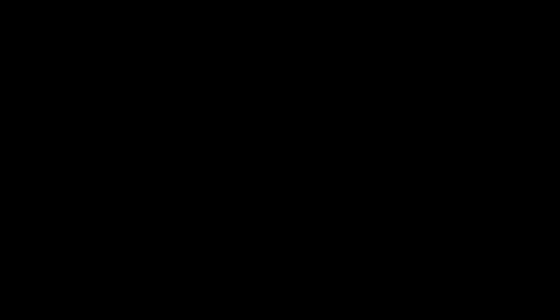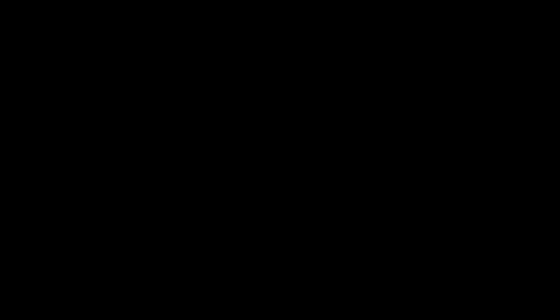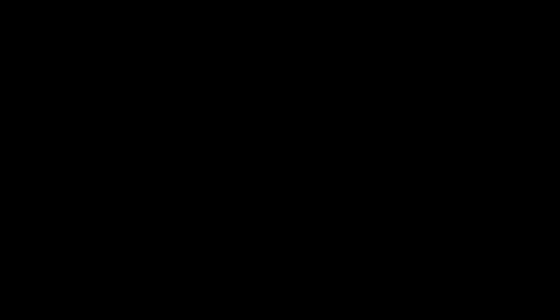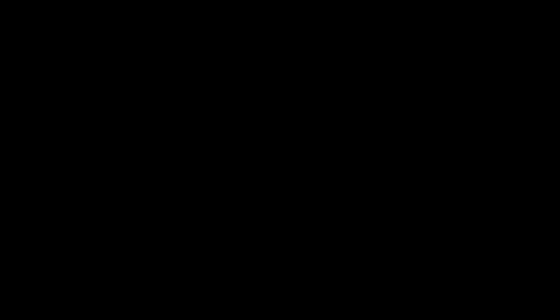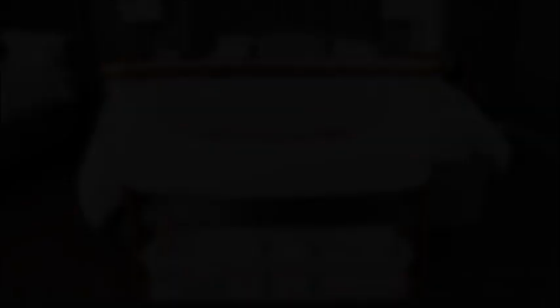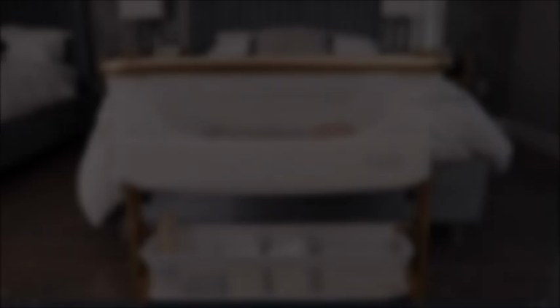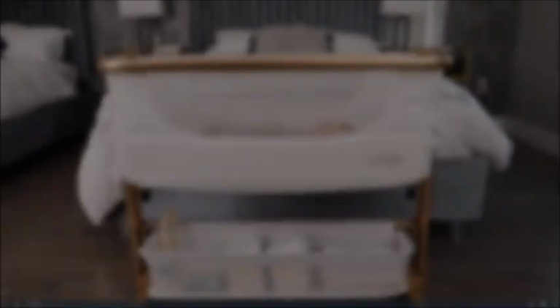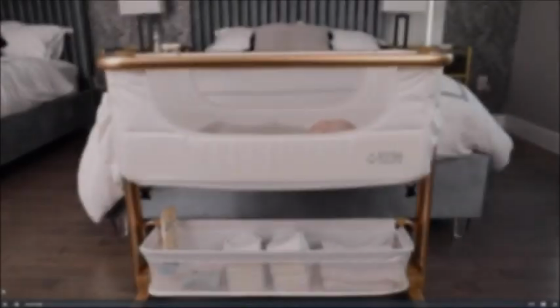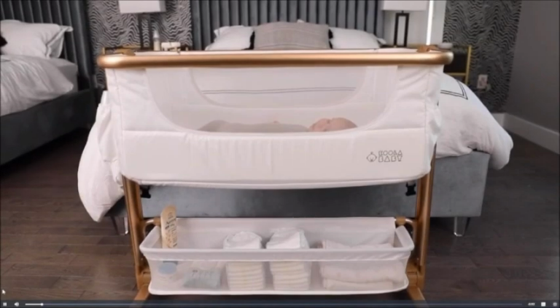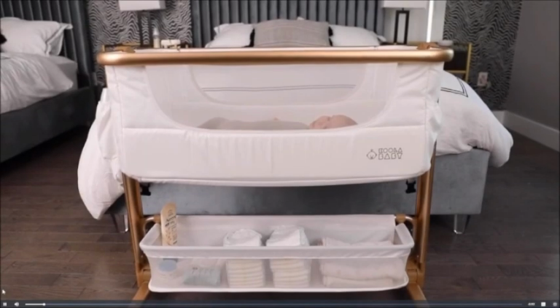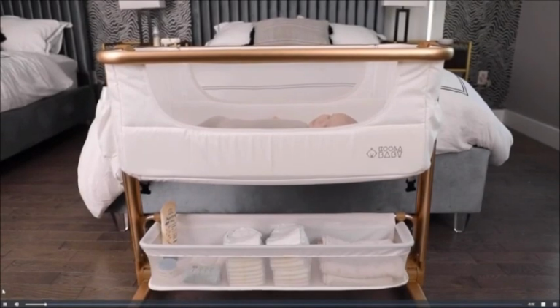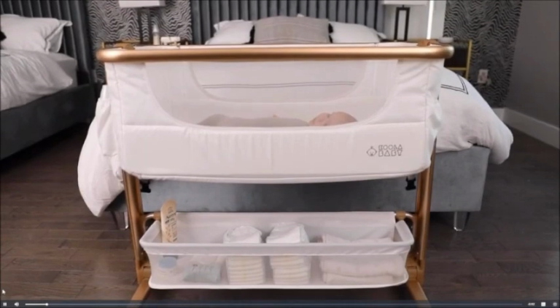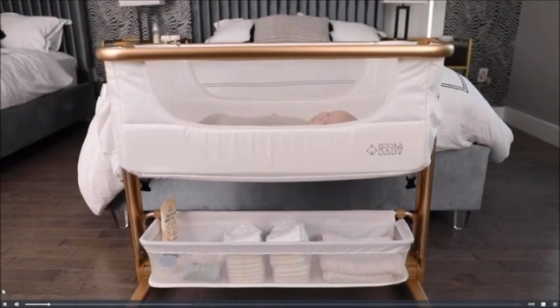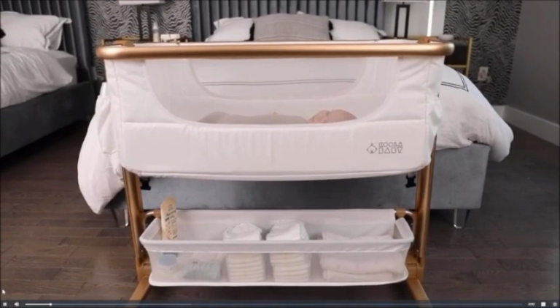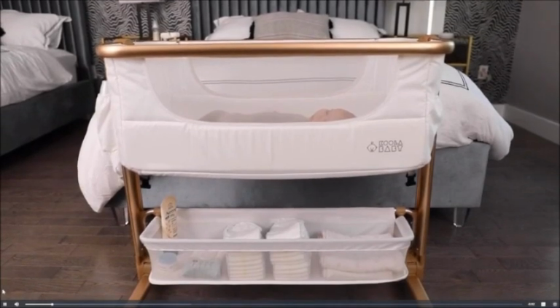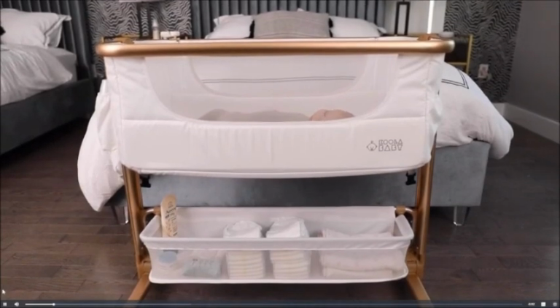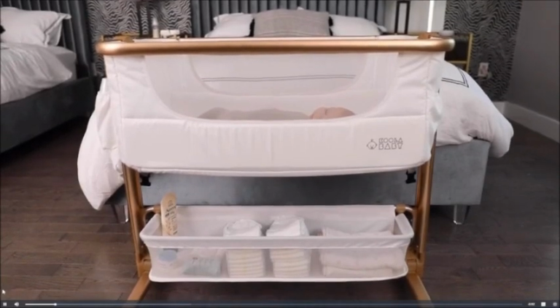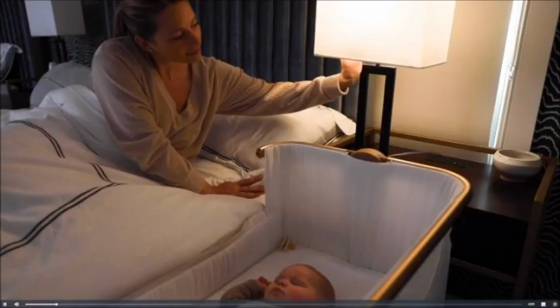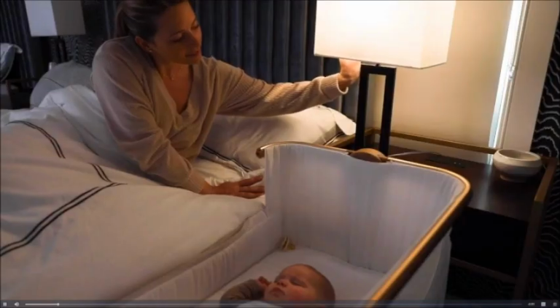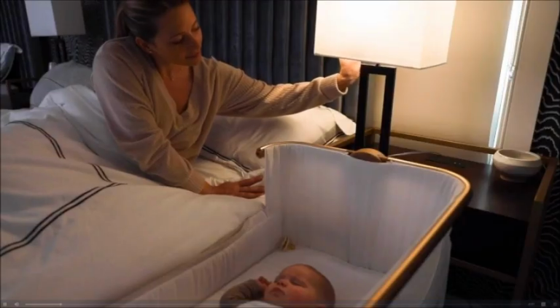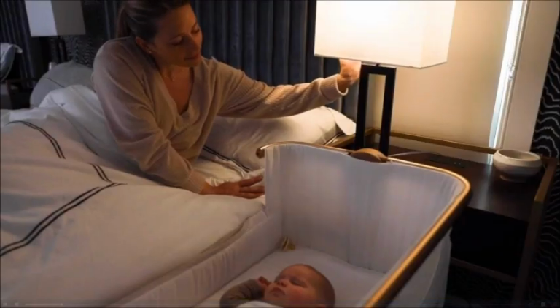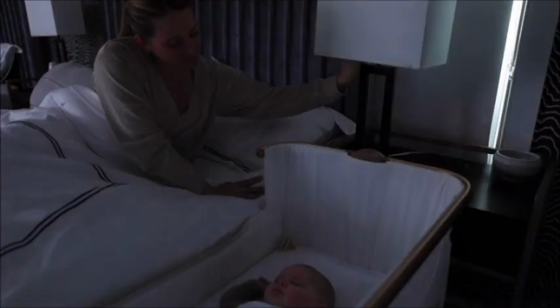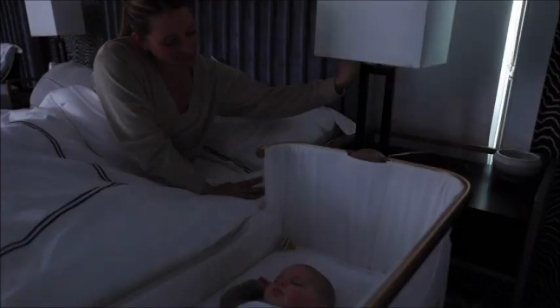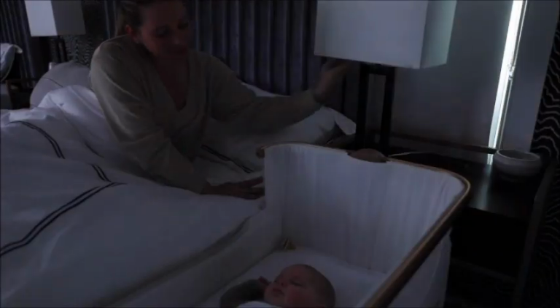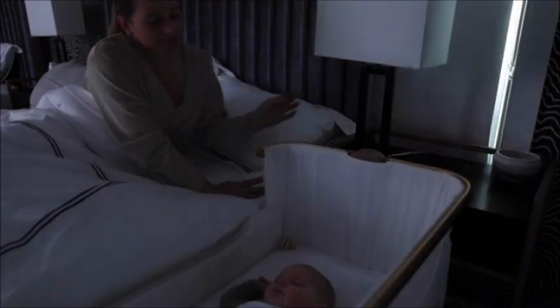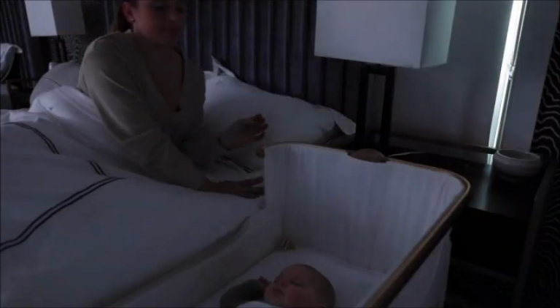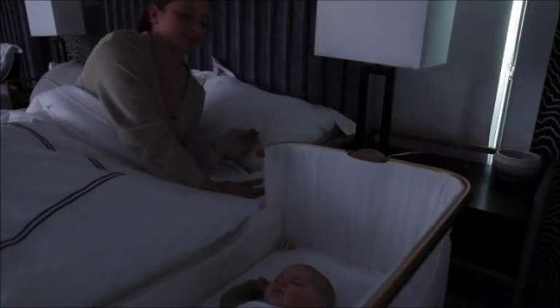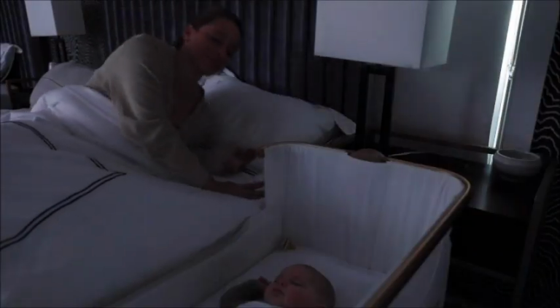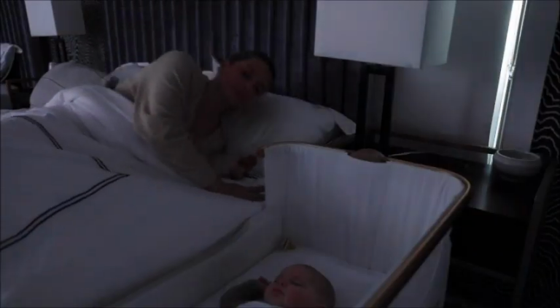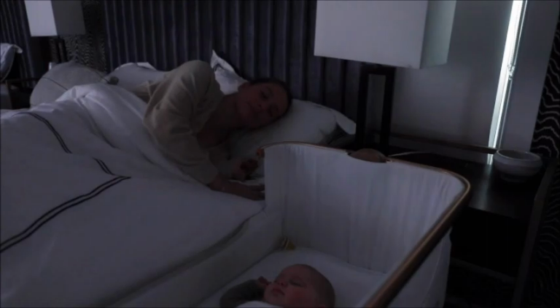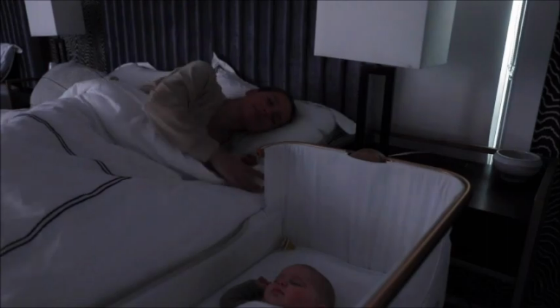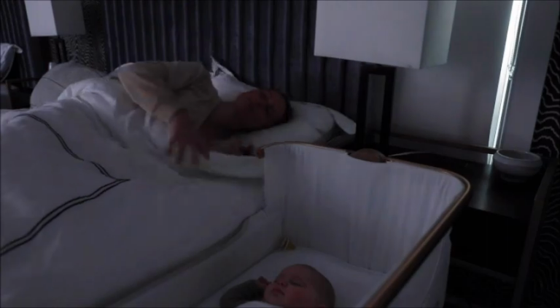Introducing the Coolababy Bedside Sleeper. Get a good night's sleep with our baby bassinet.